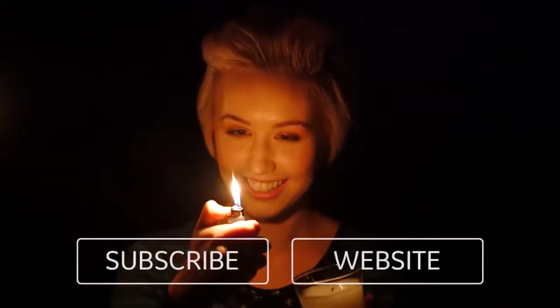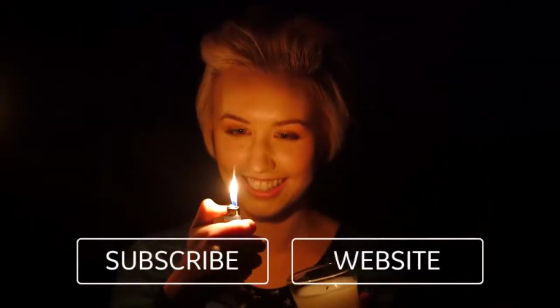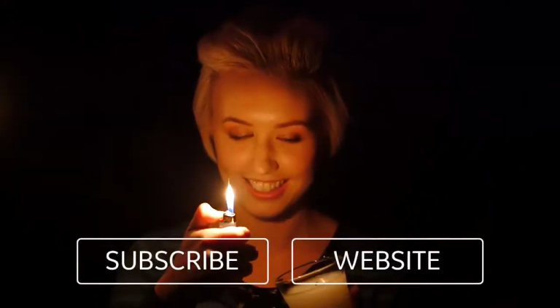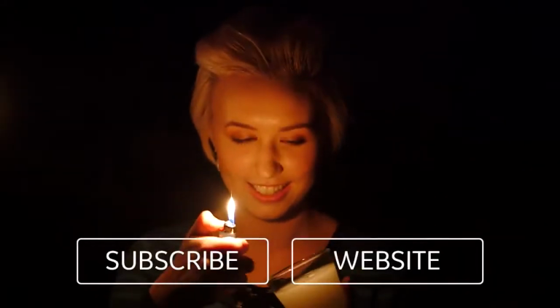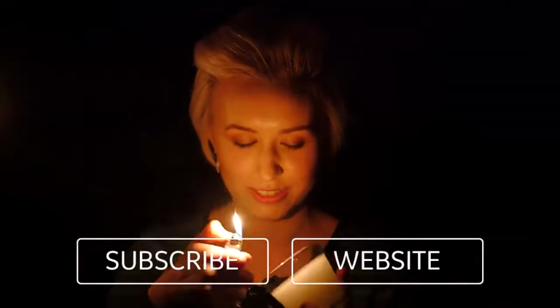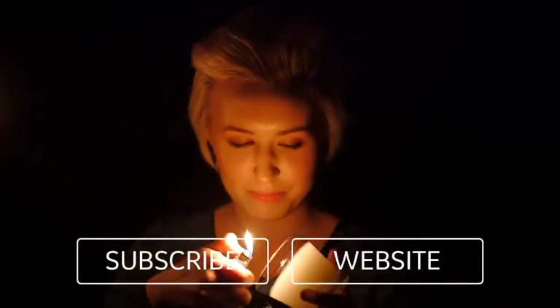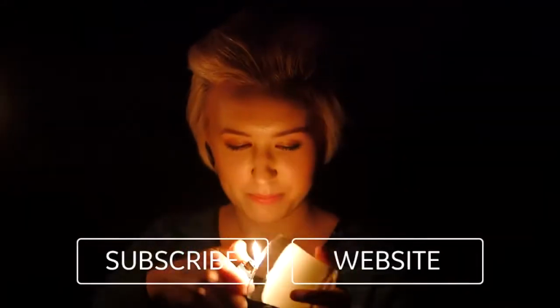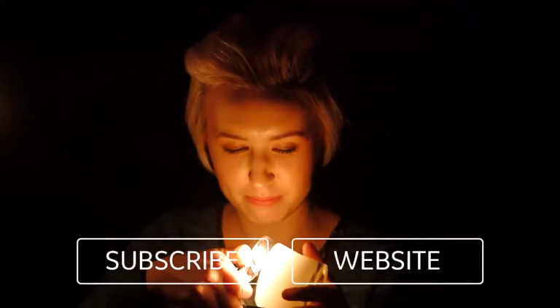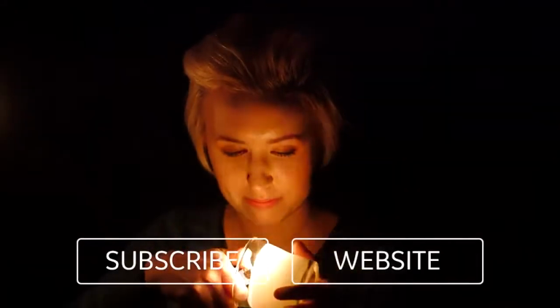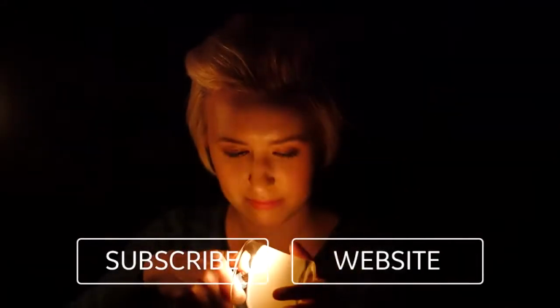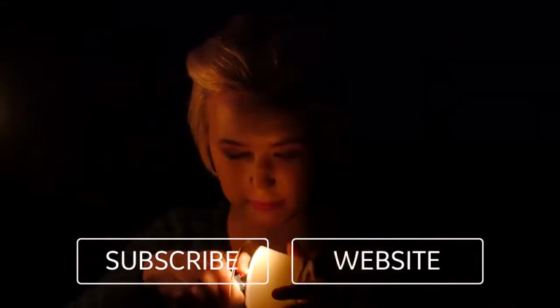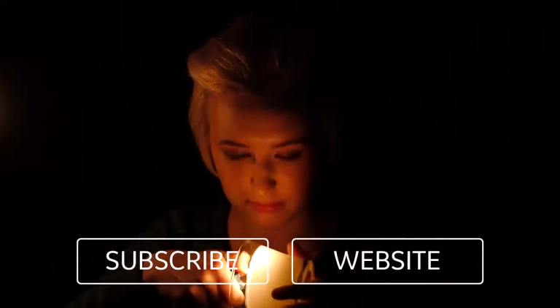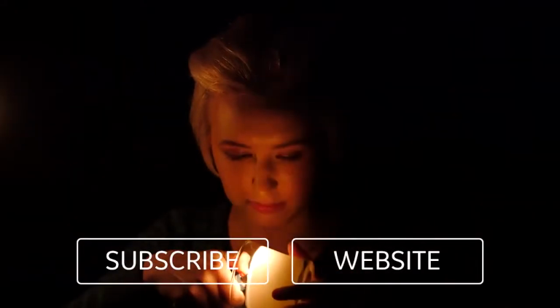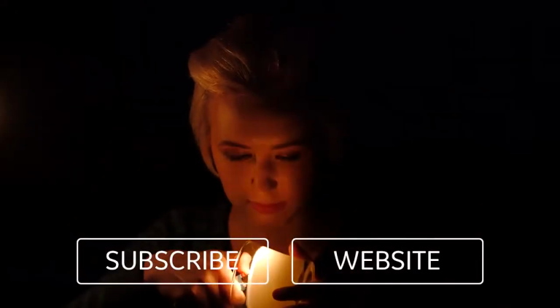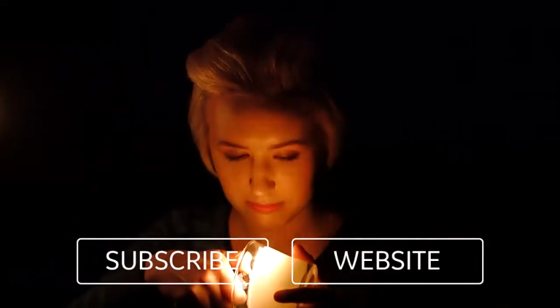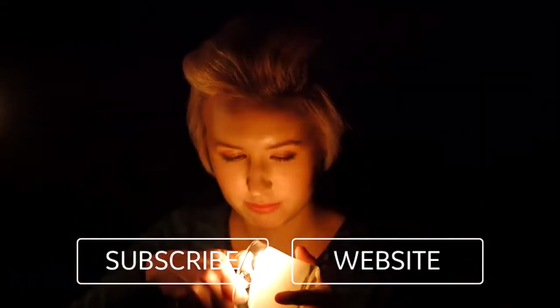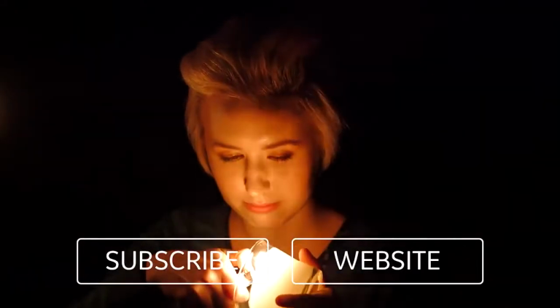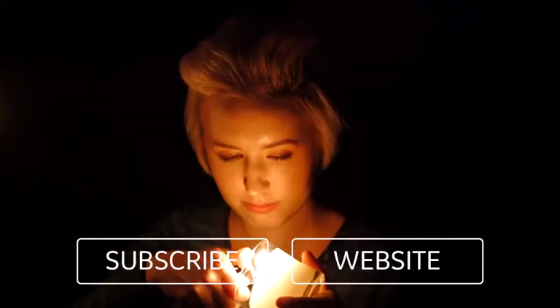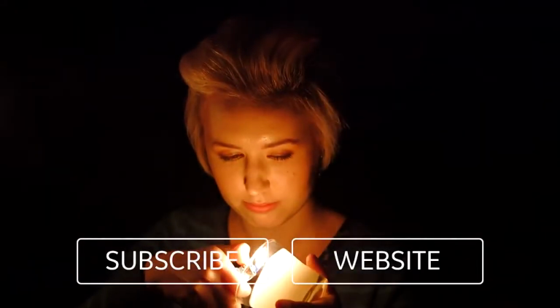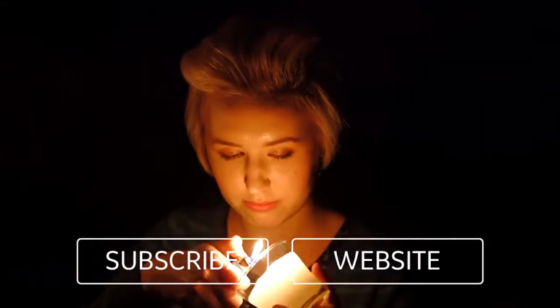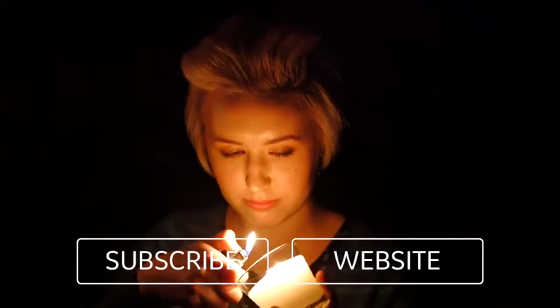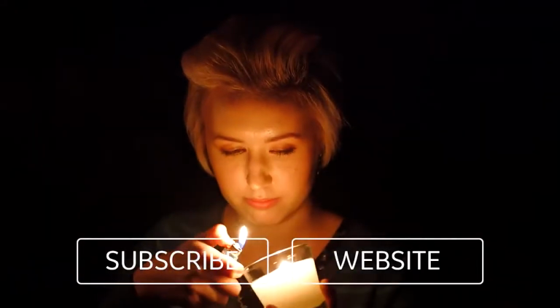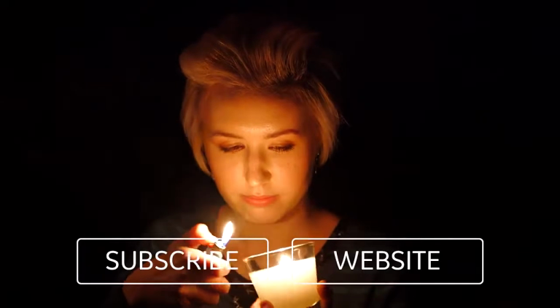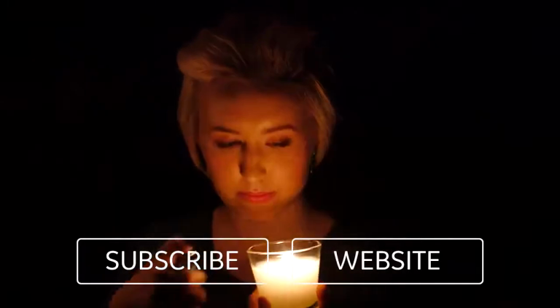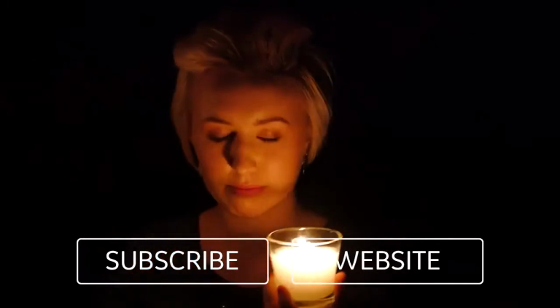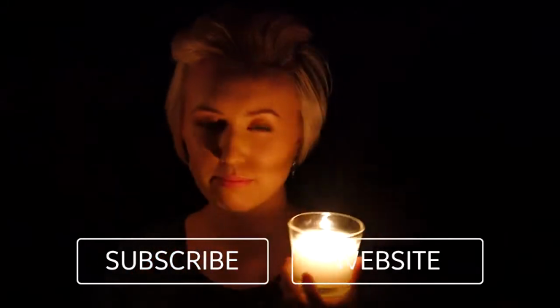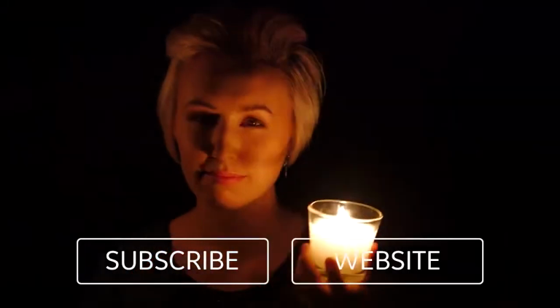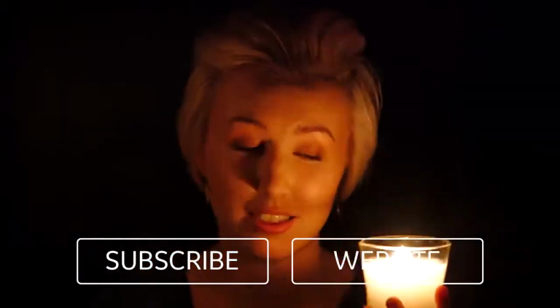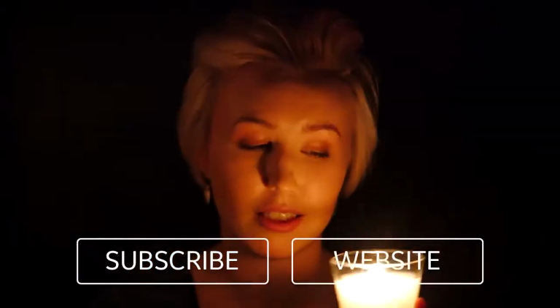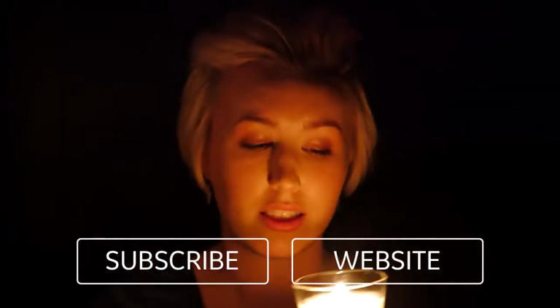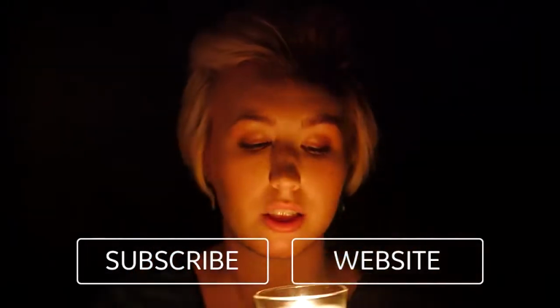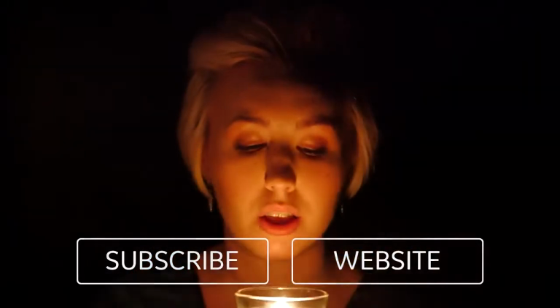Don't forget to like this video if you enjoyed it. Click subscribe or click on the next video to watch more.